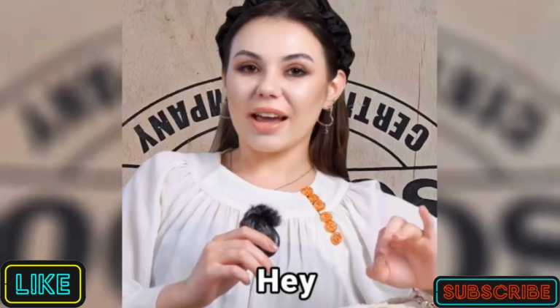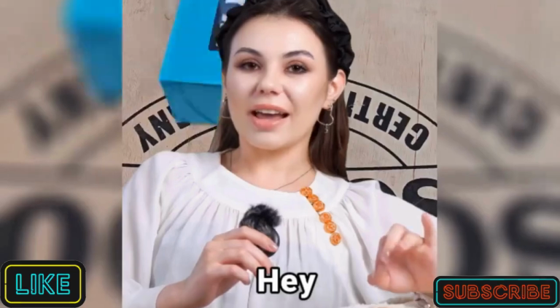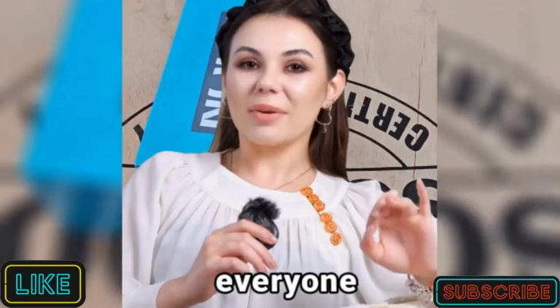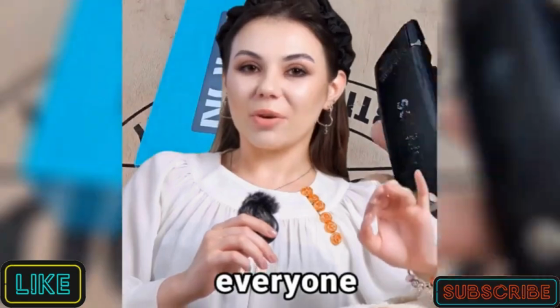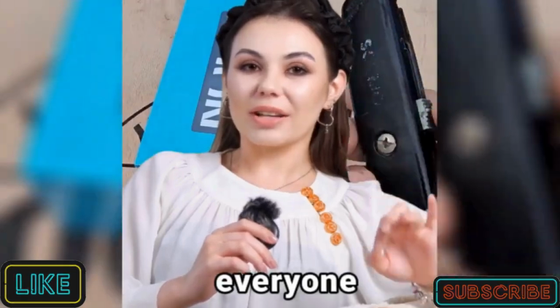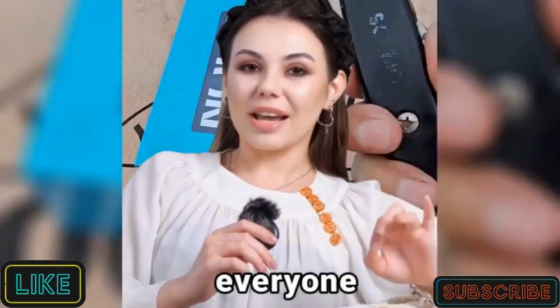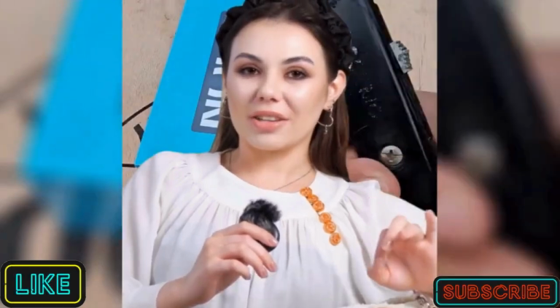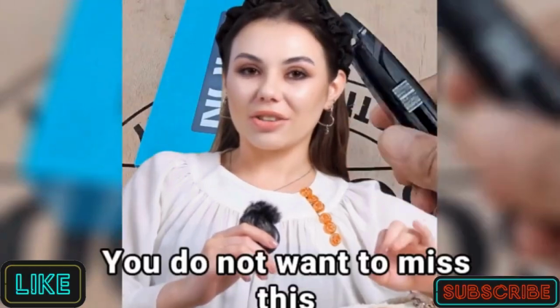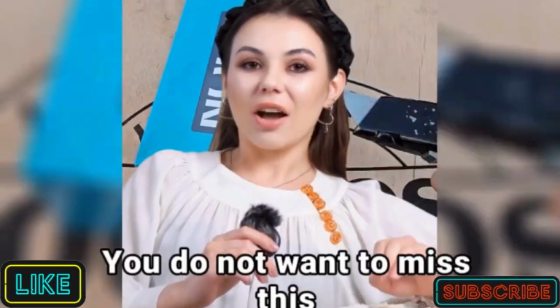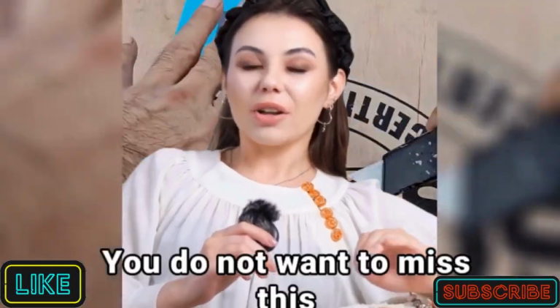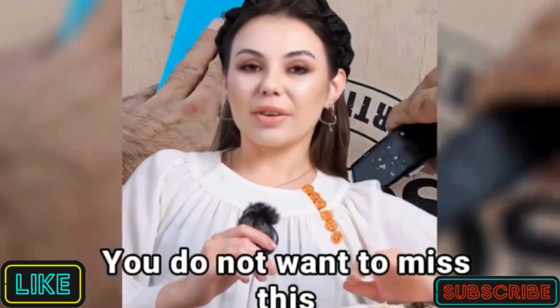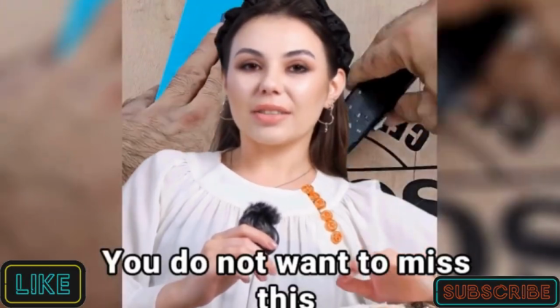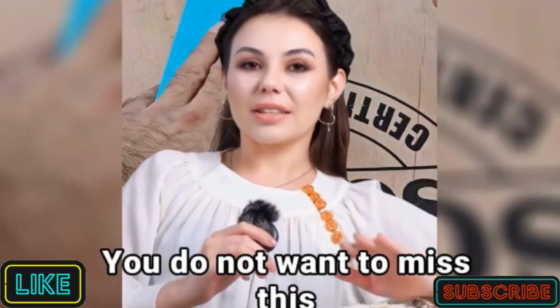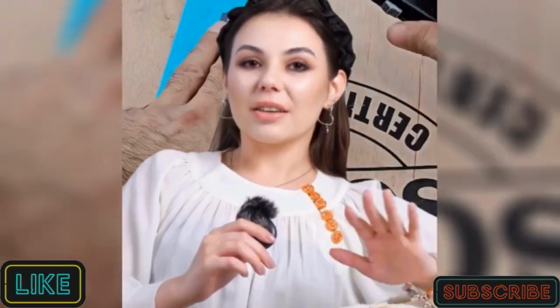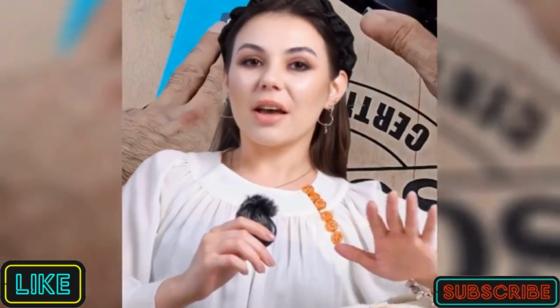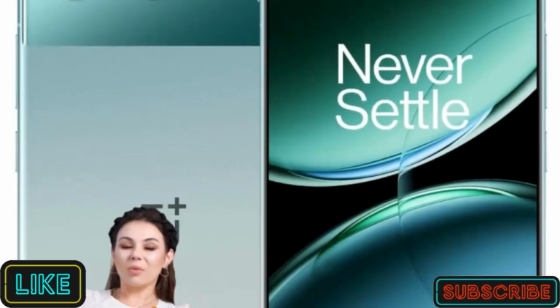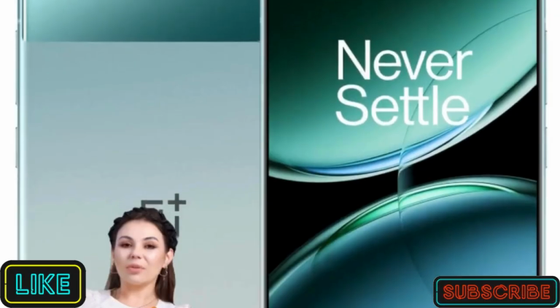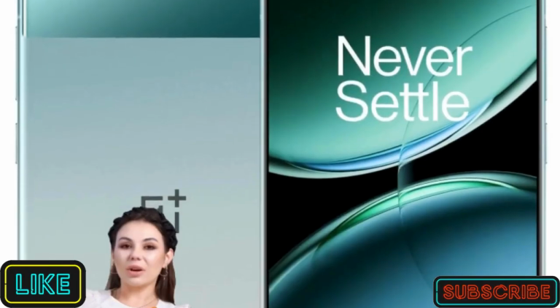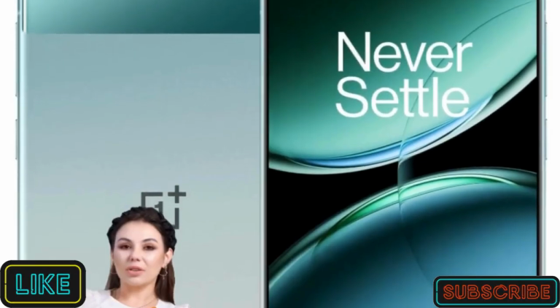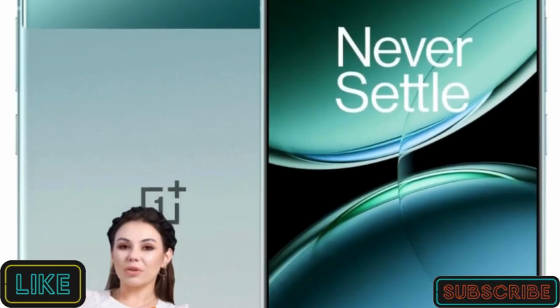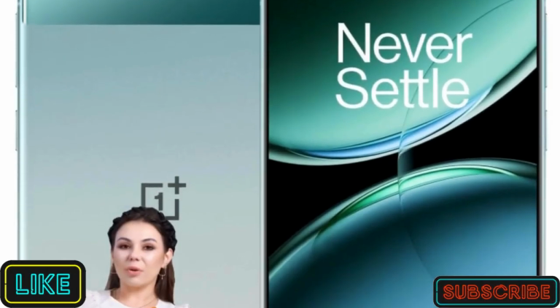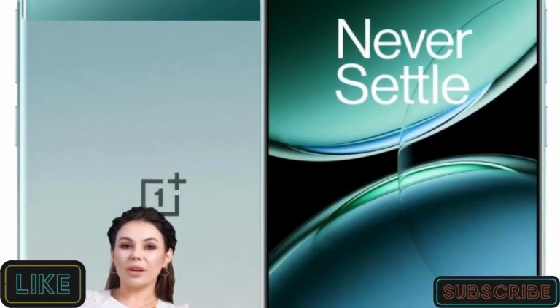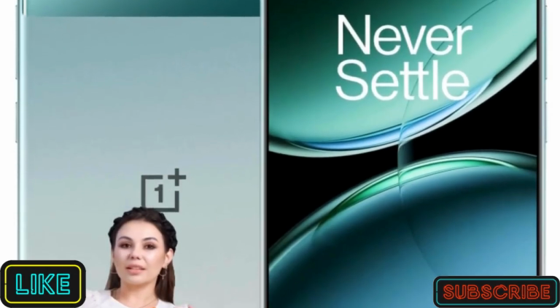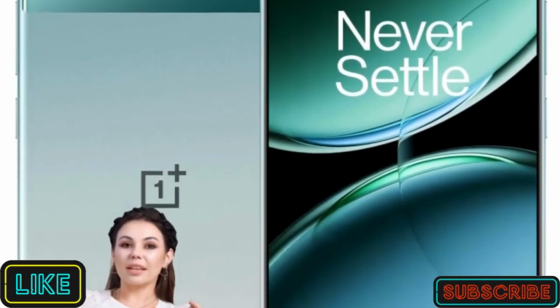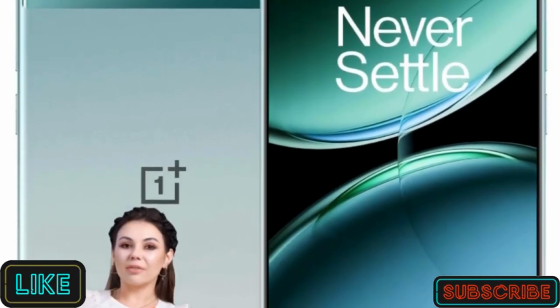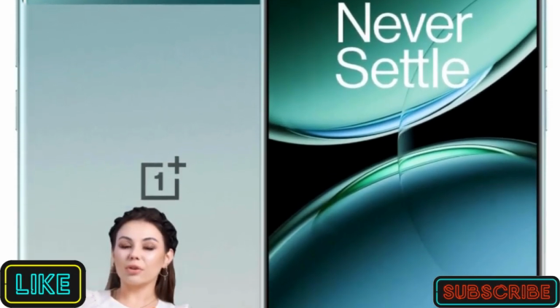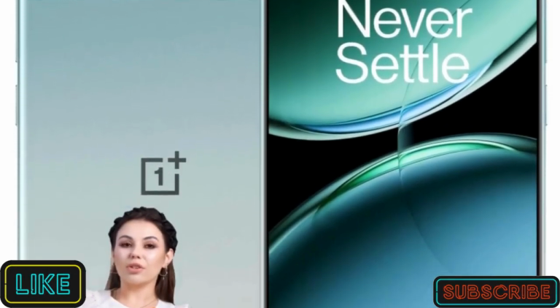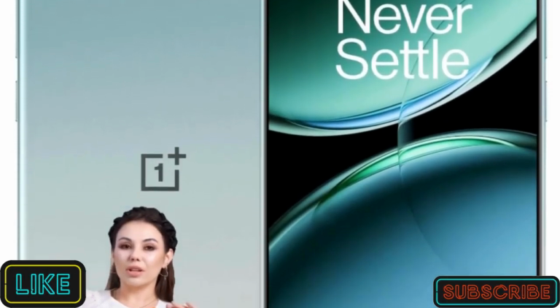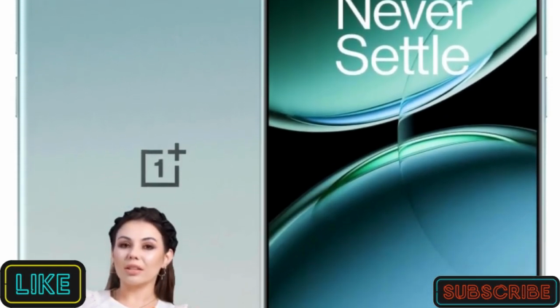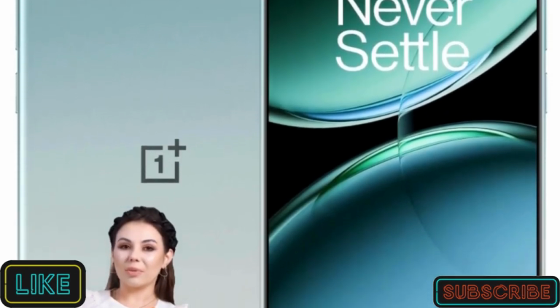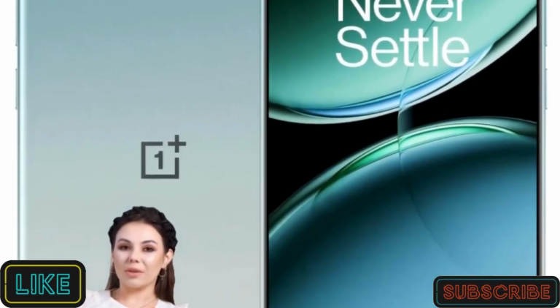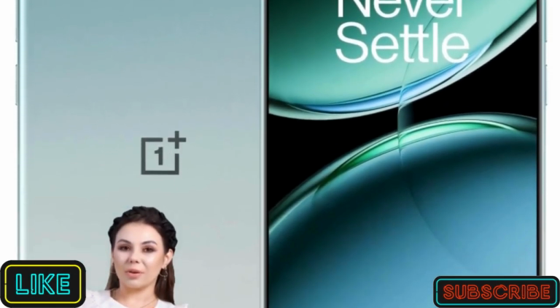Hey everyone! You do not want to miss this. OnePlus Nord 4 is leading the future trend in smartphones.